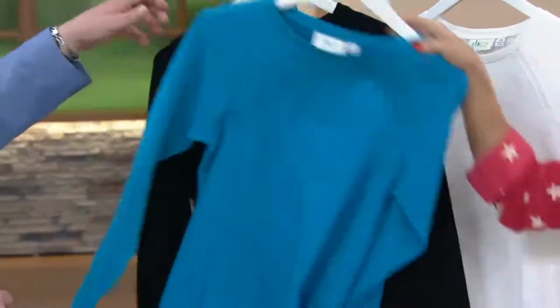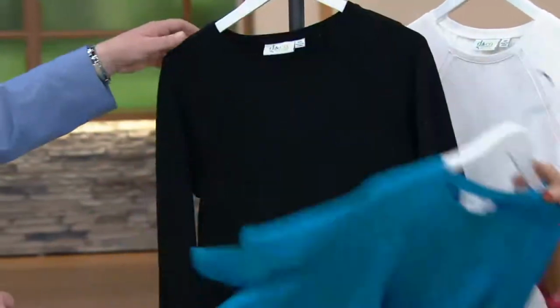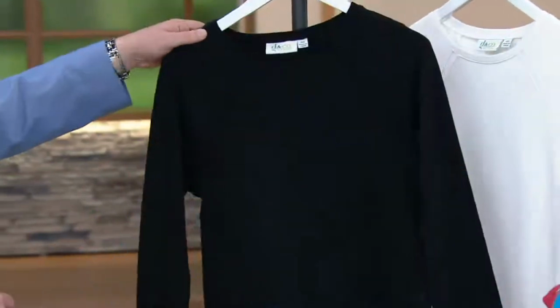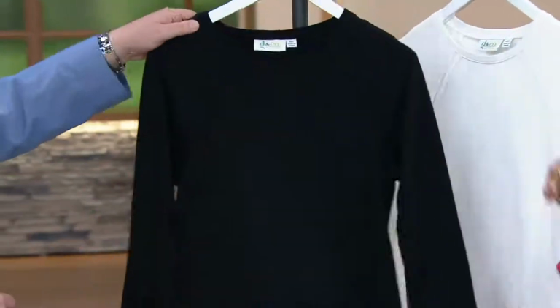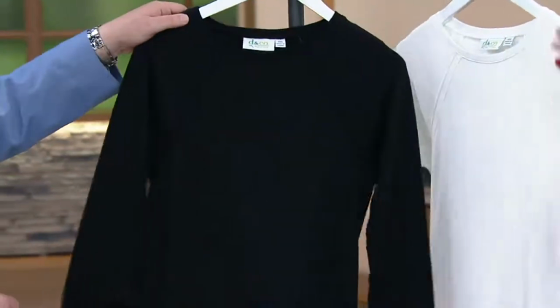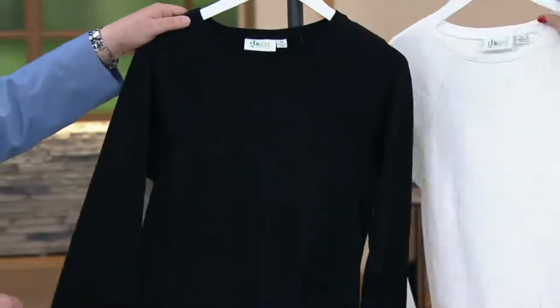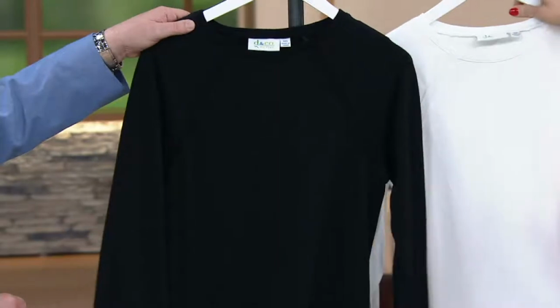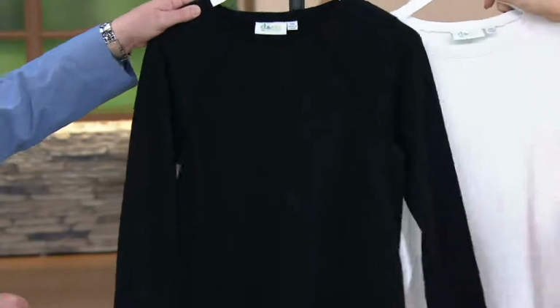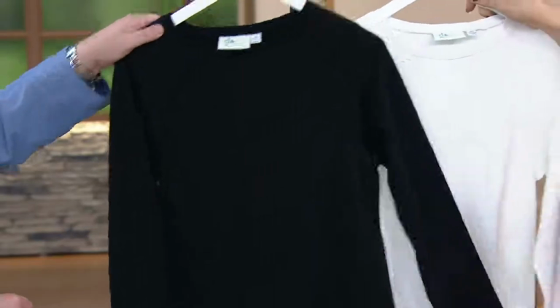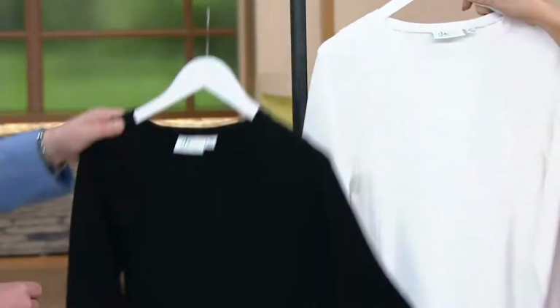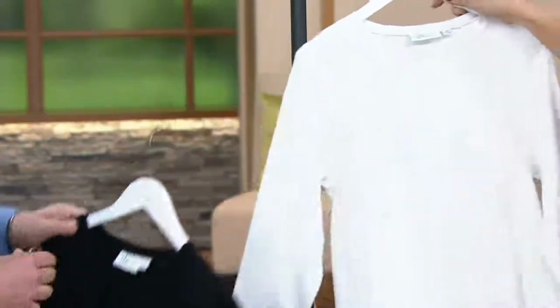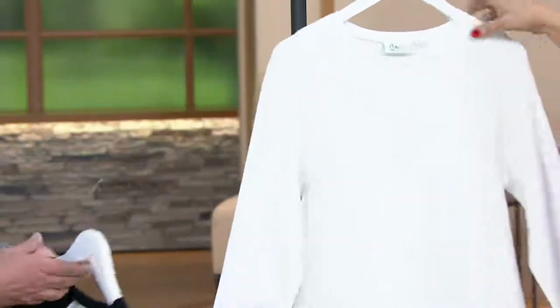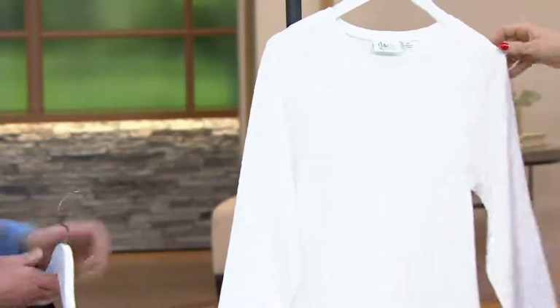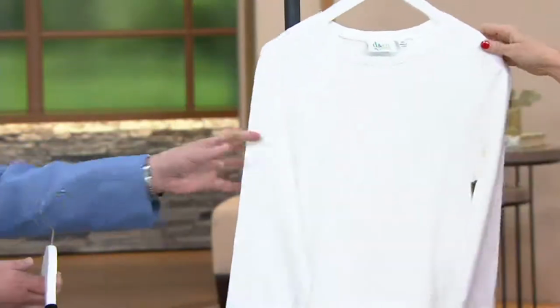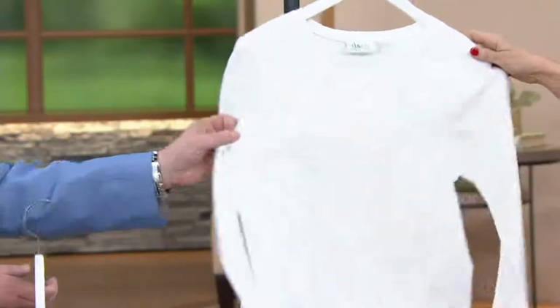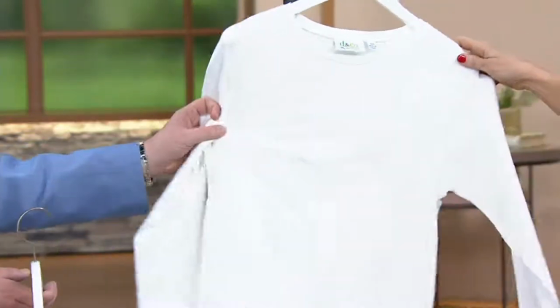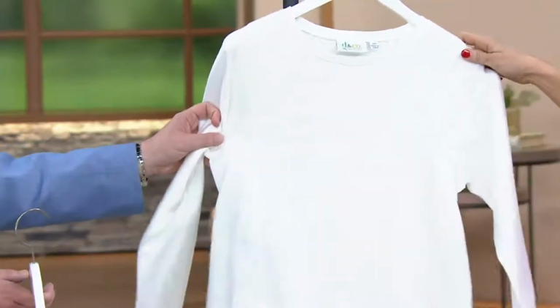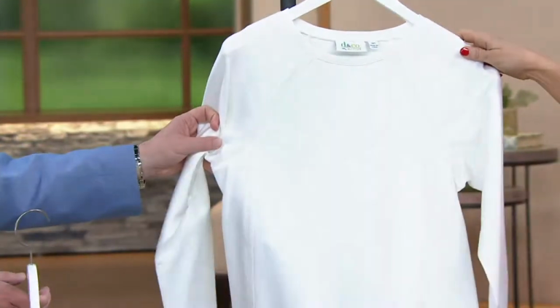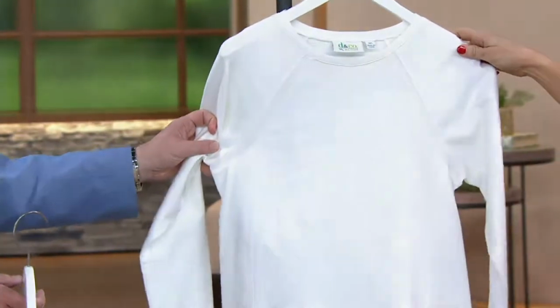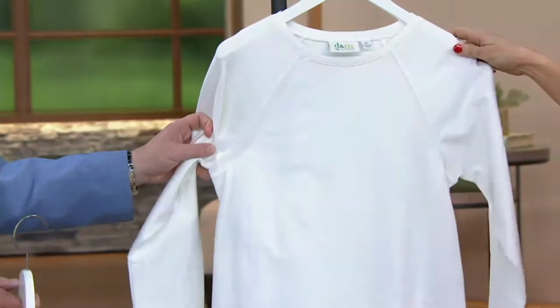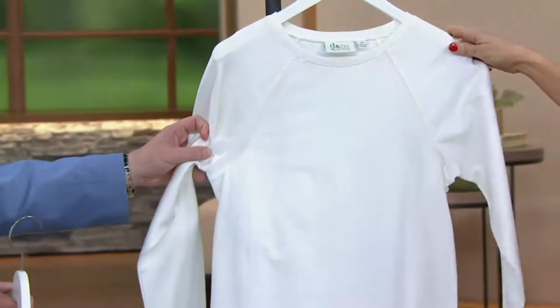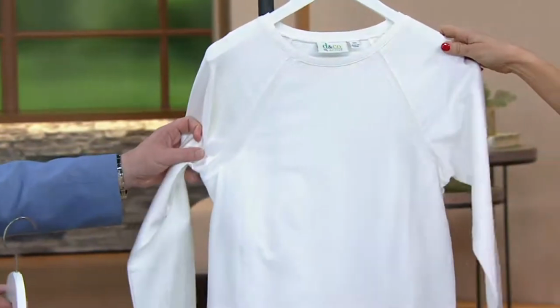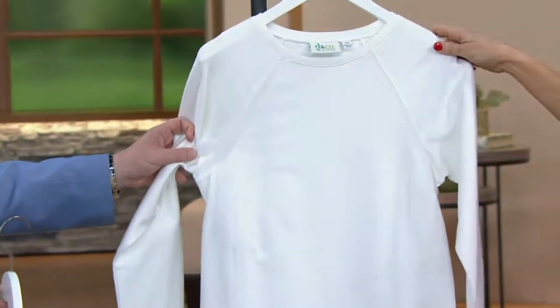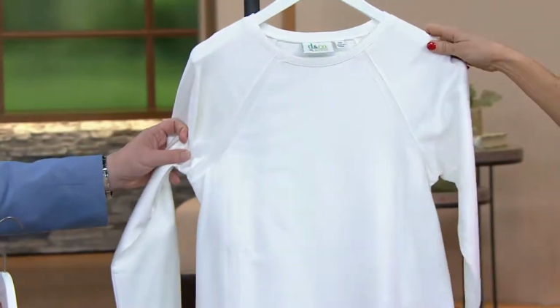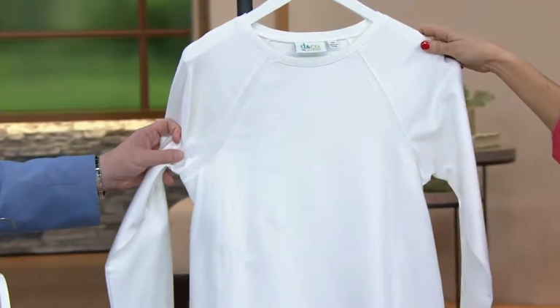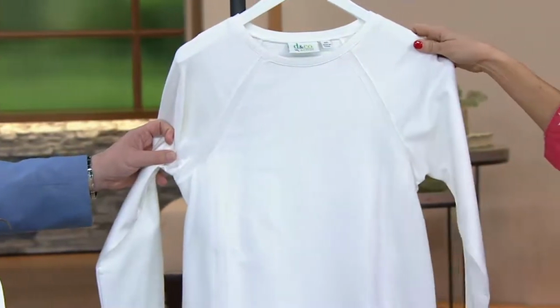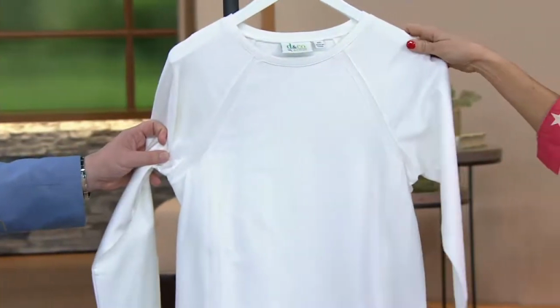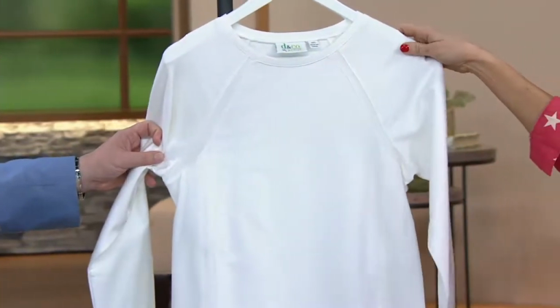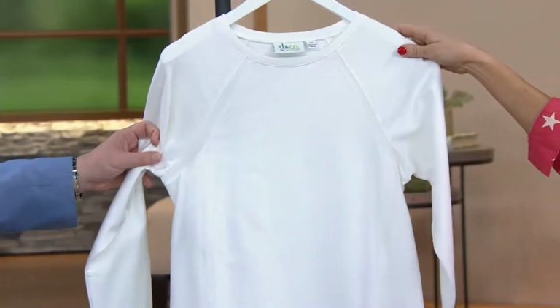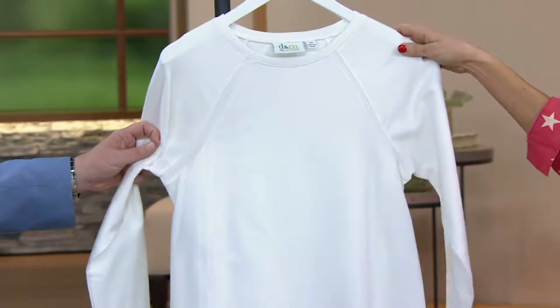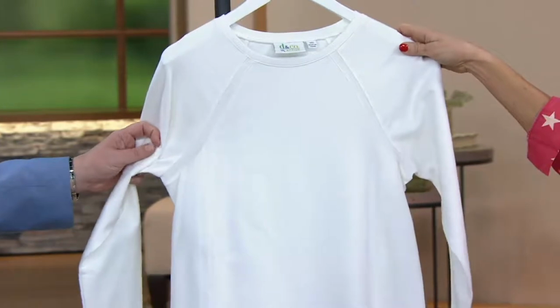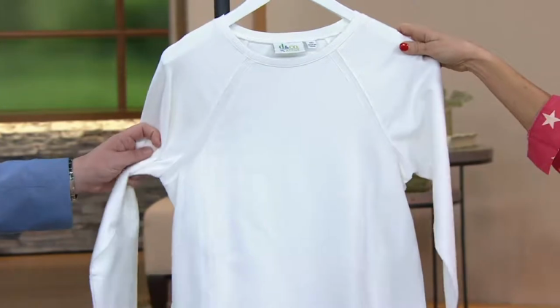Here is your black, and of course, white. Really fresh. Love the look. Love the length.